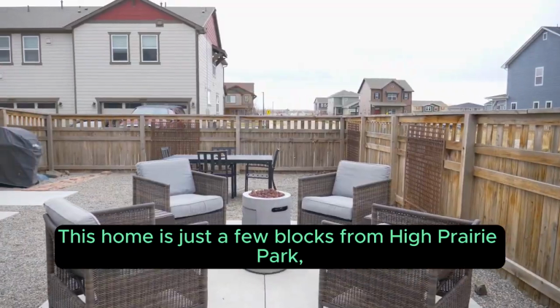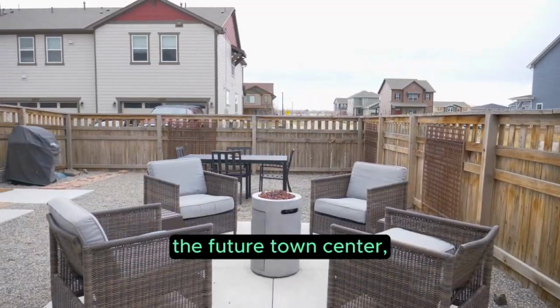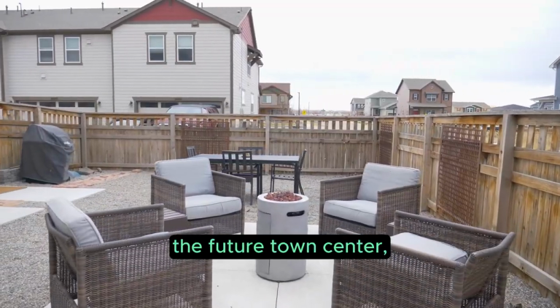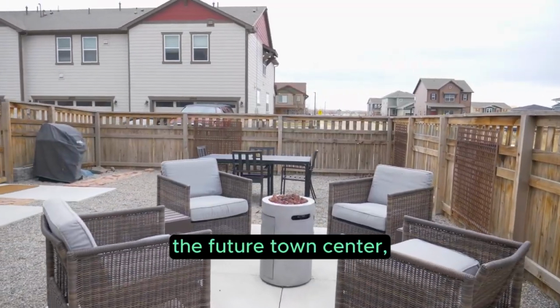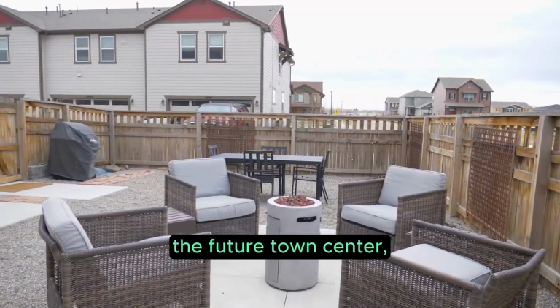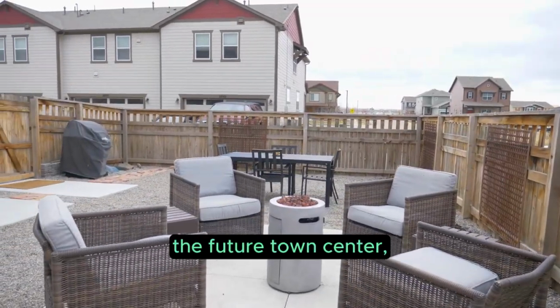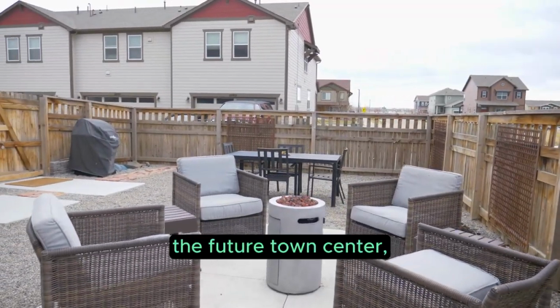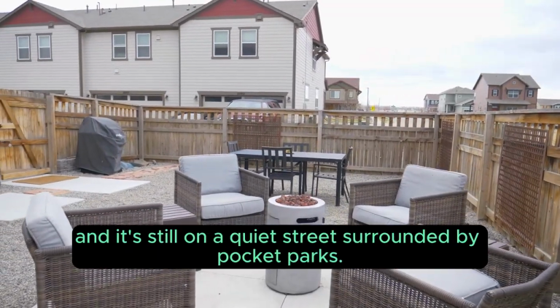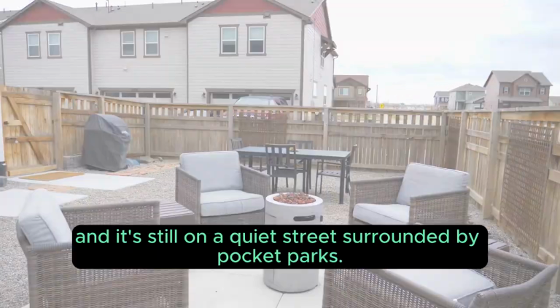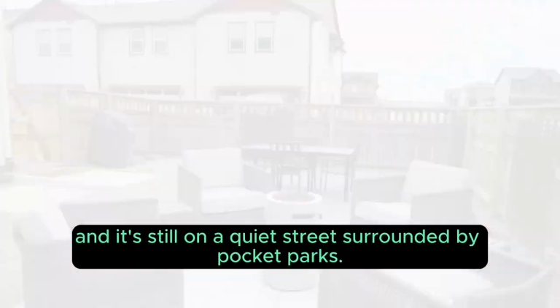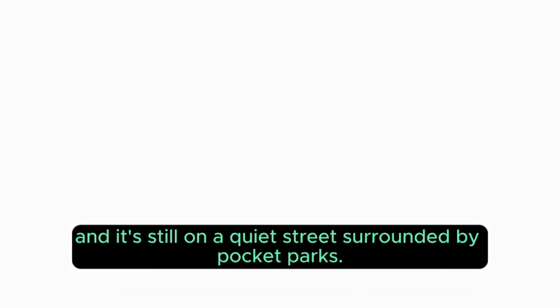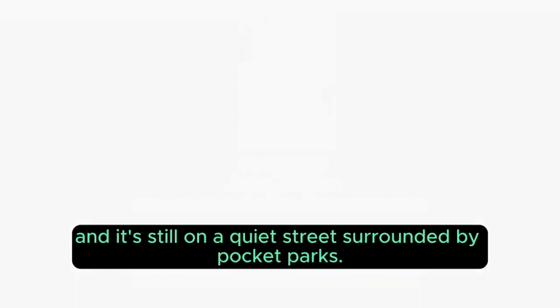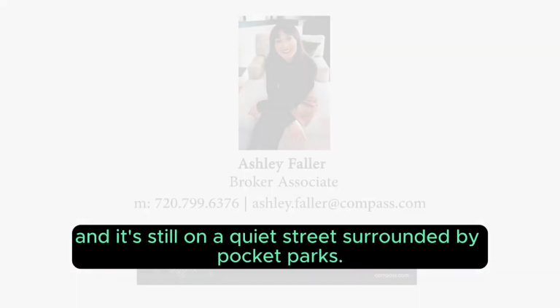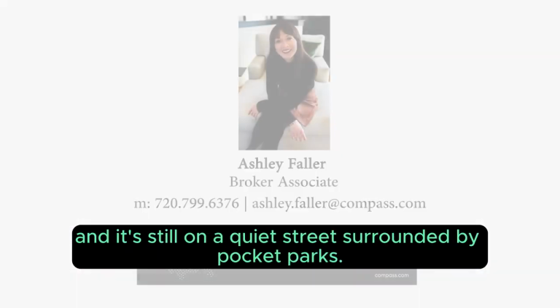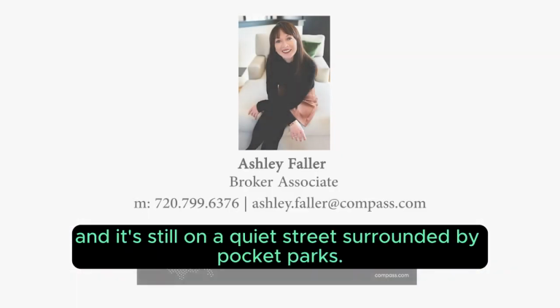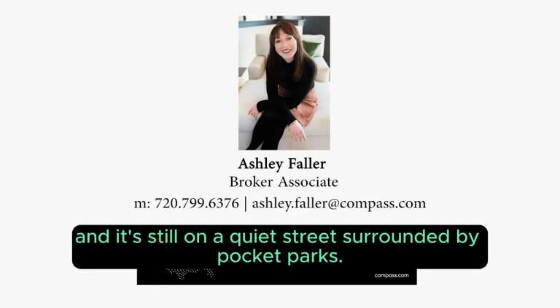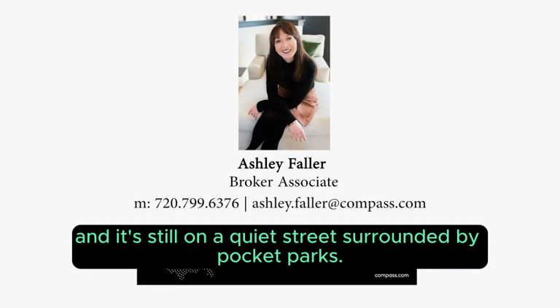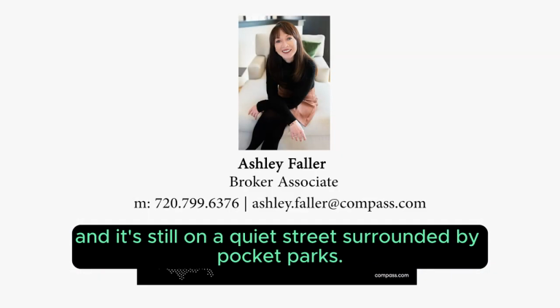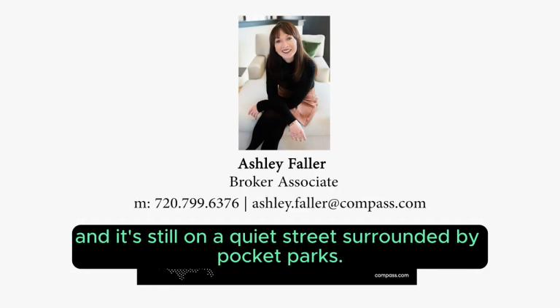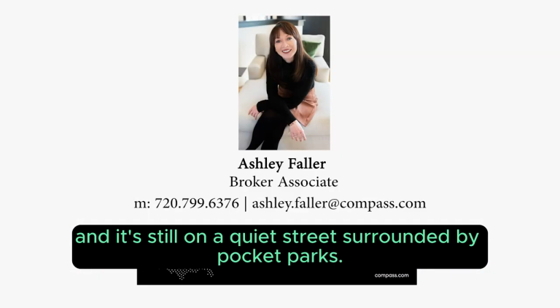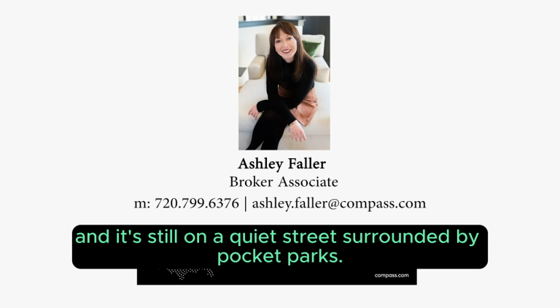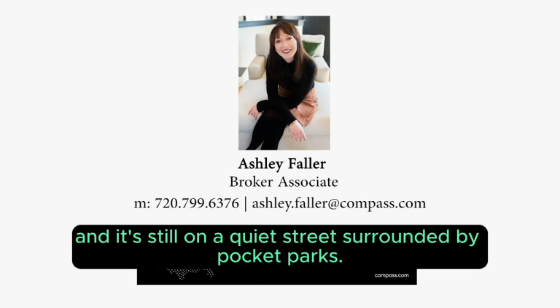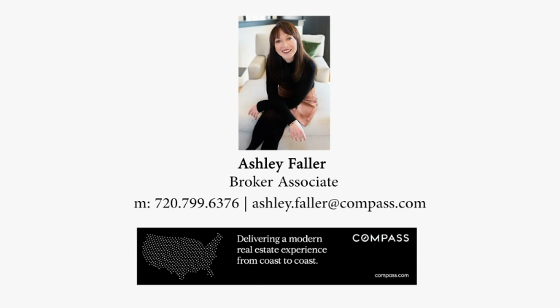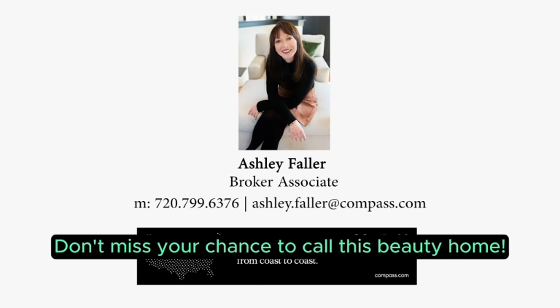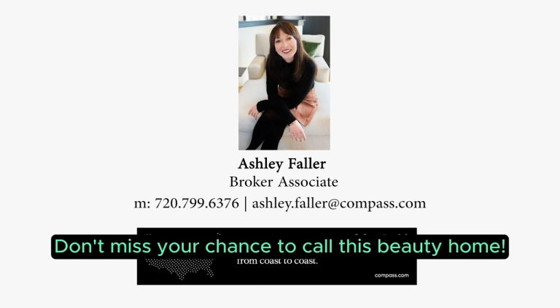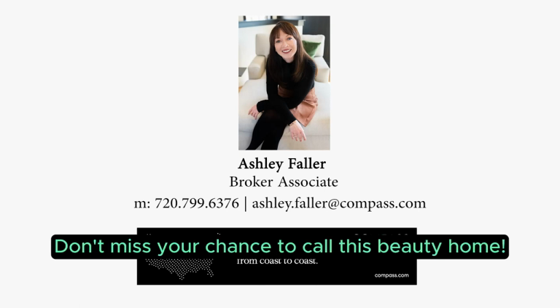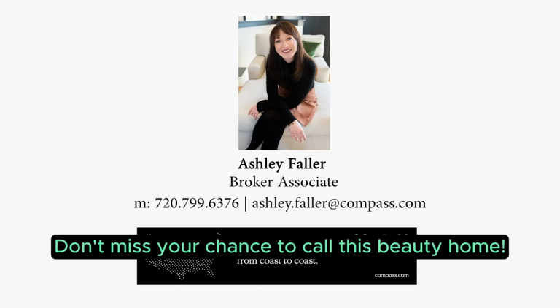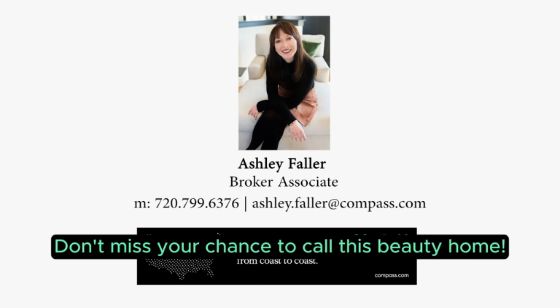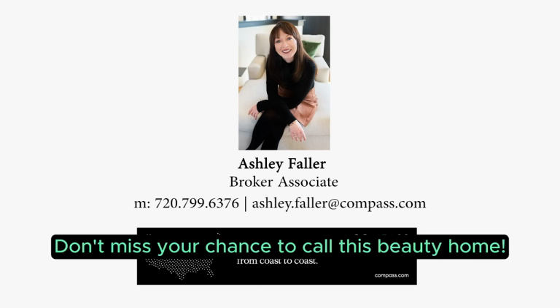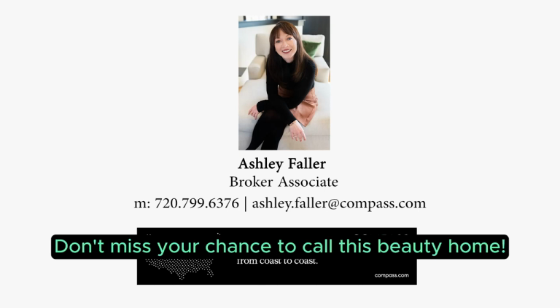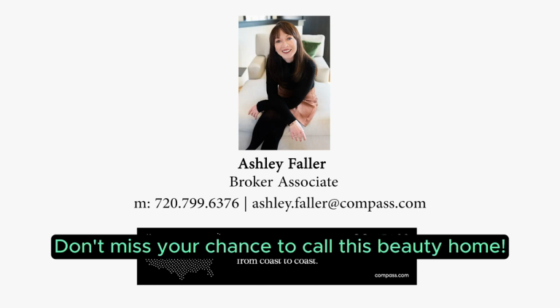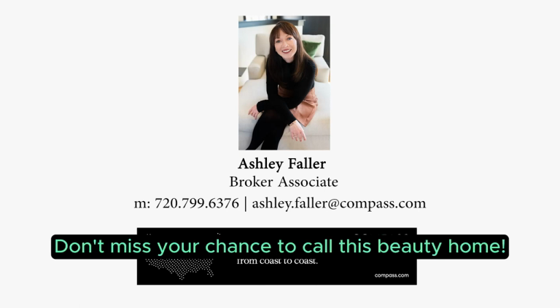This home is just a few blocks from High Prairie Park, the future town center, and it's still on a quiet street surrounded by pocket parks. Don't miss your chance to call this beauty home.